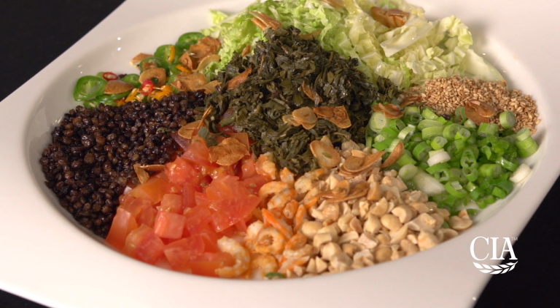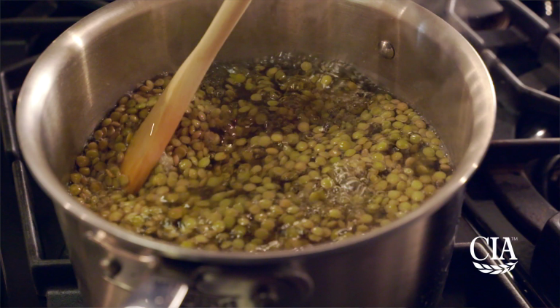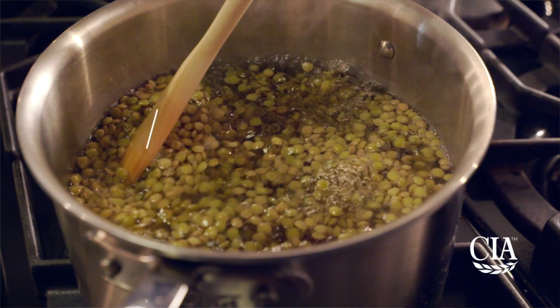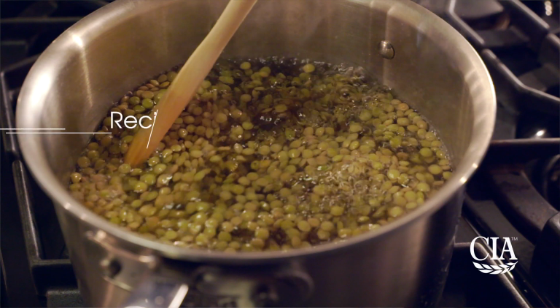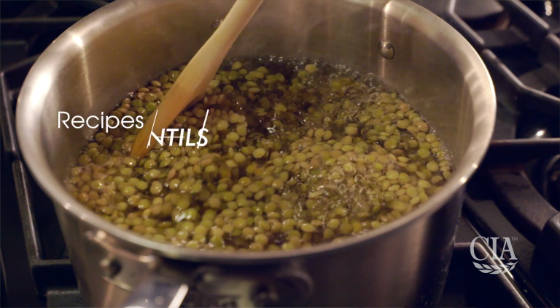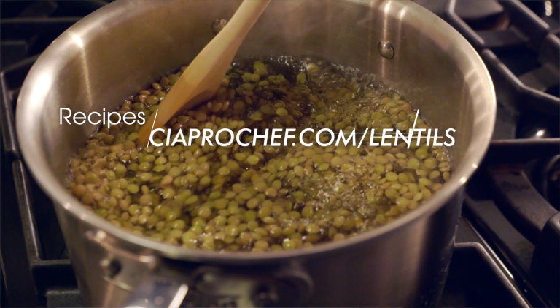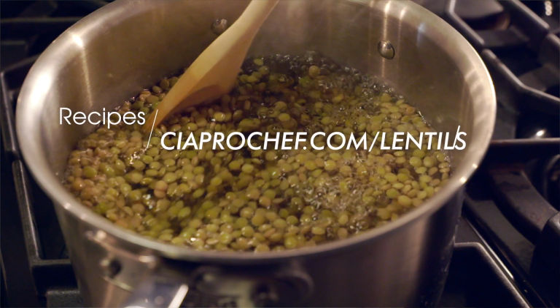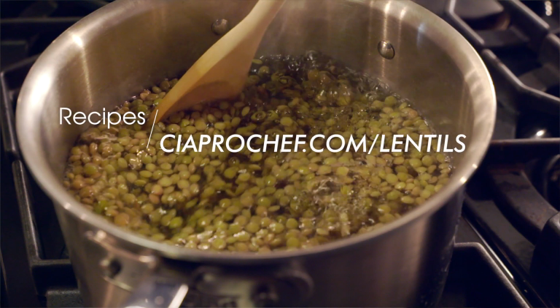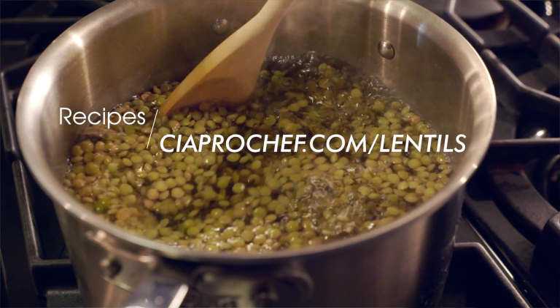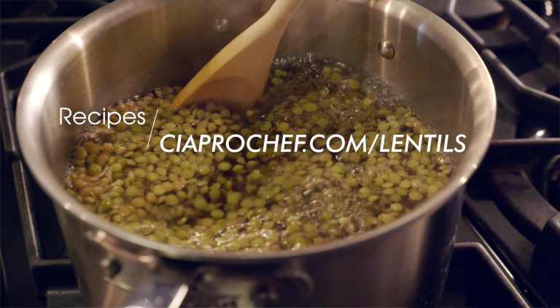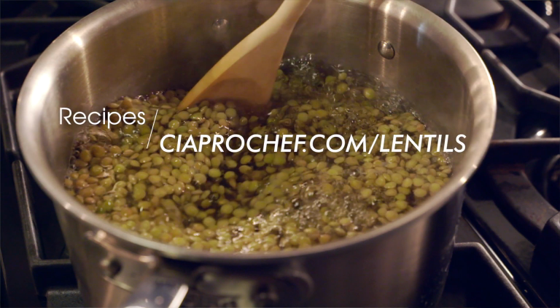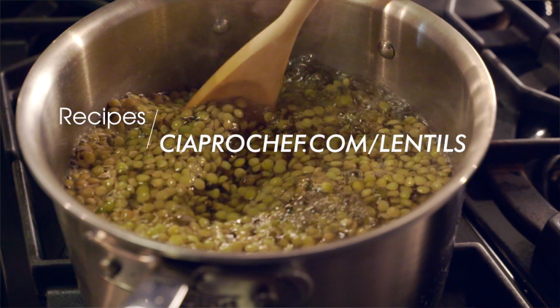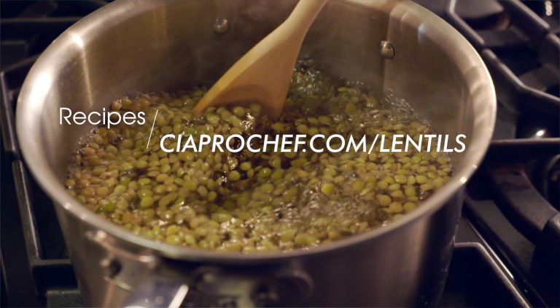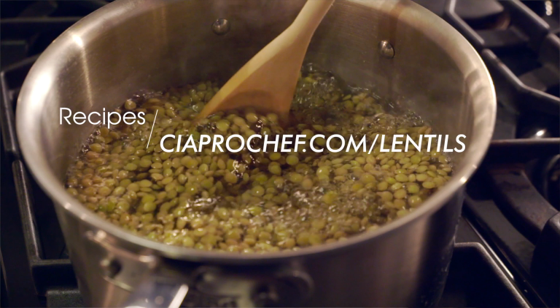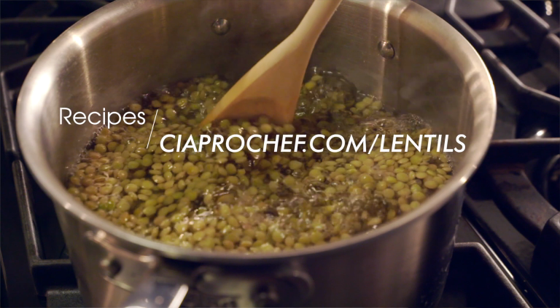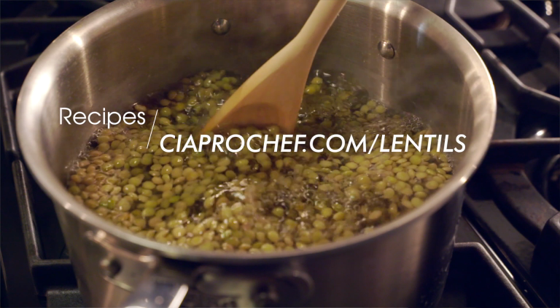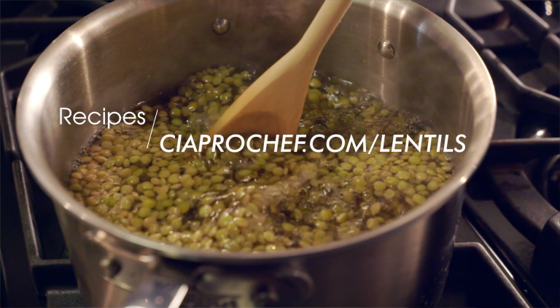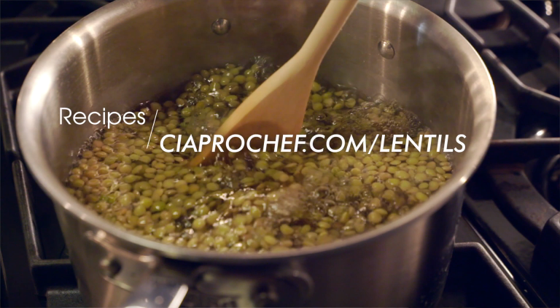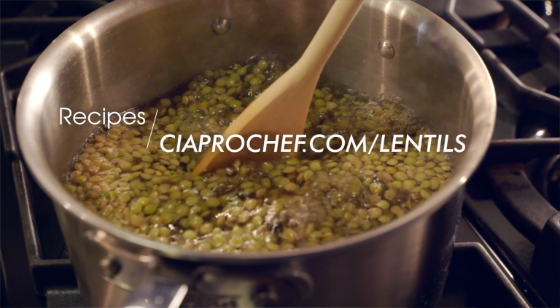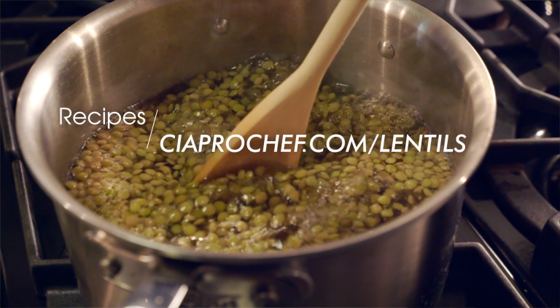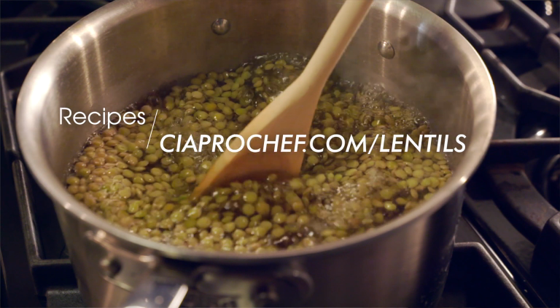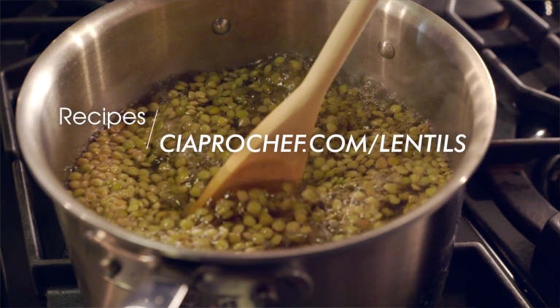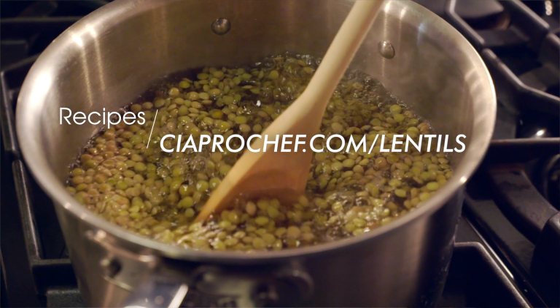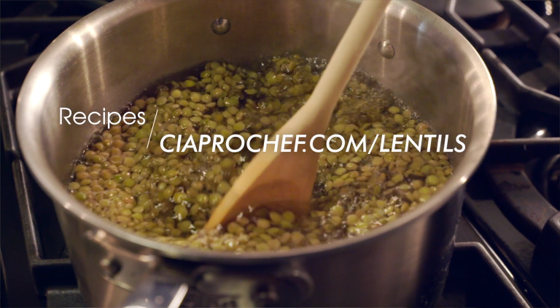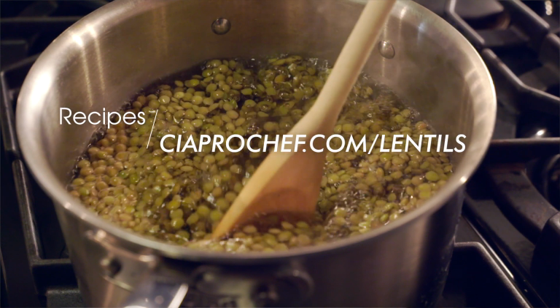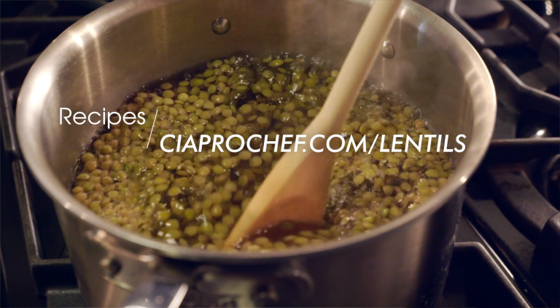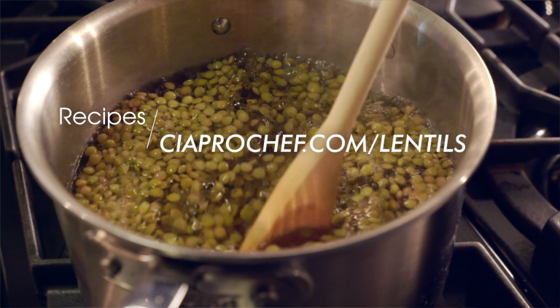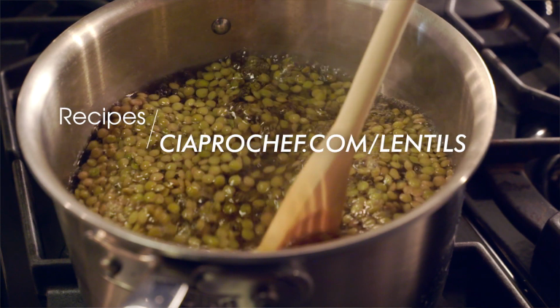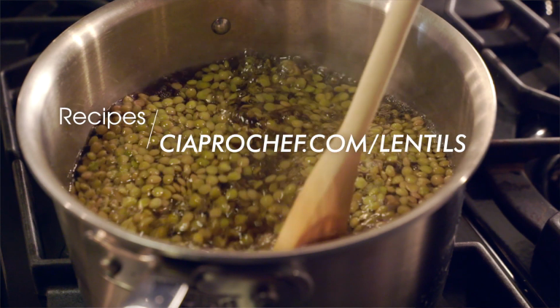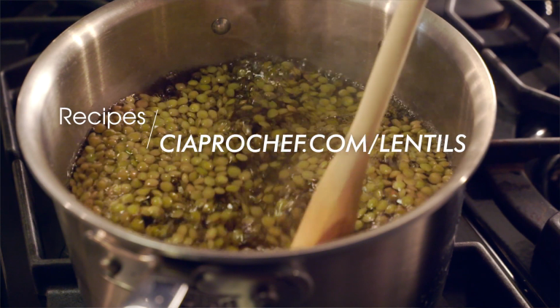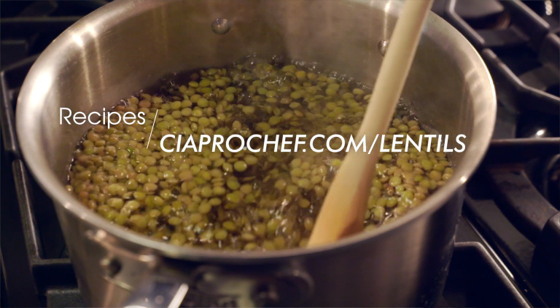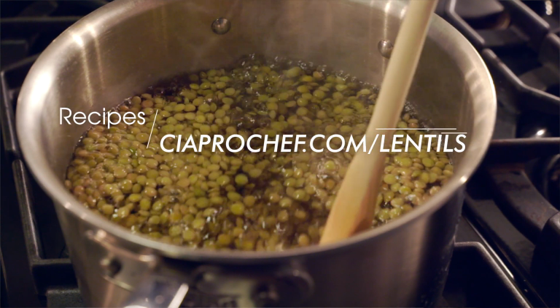Find this recipe and more videos from this series at ciaprochef.com/lentils.